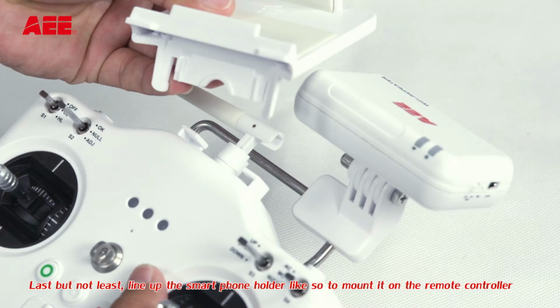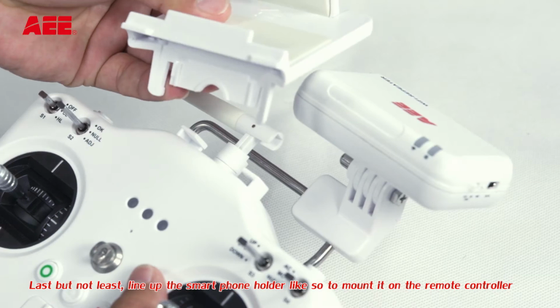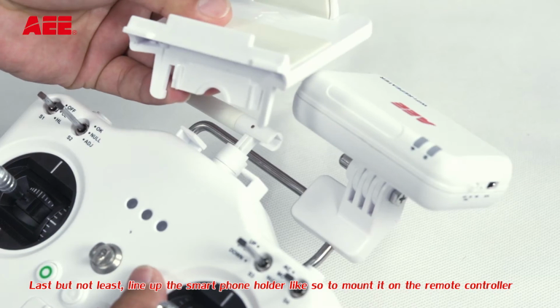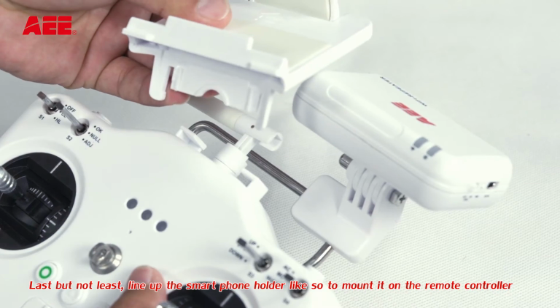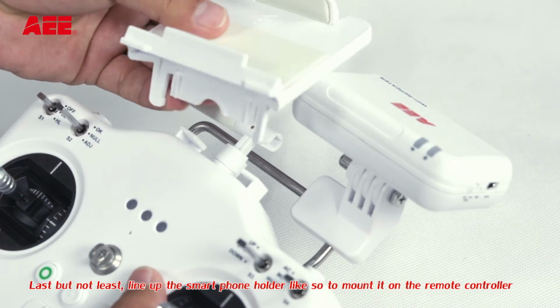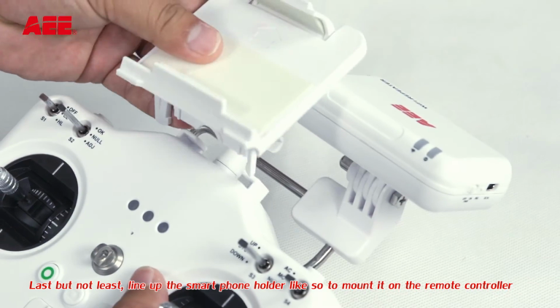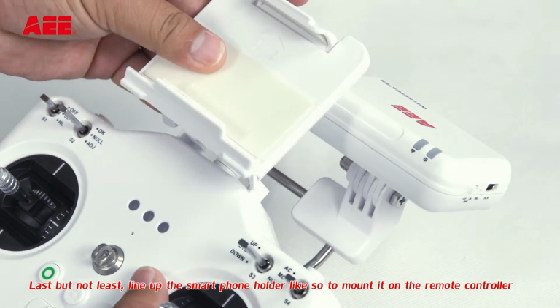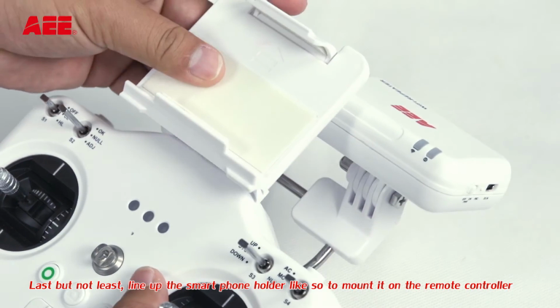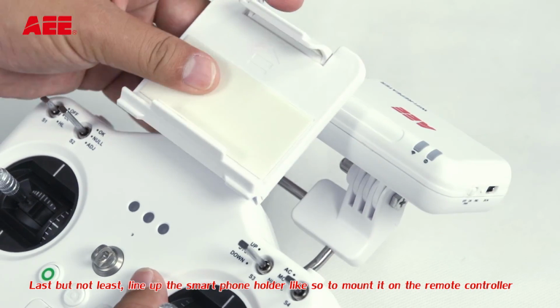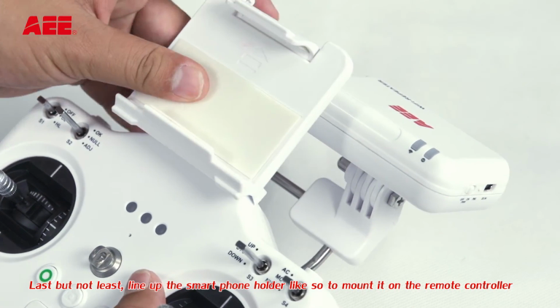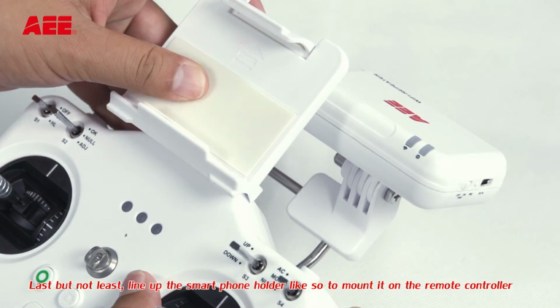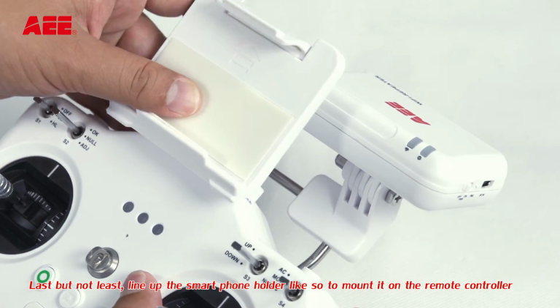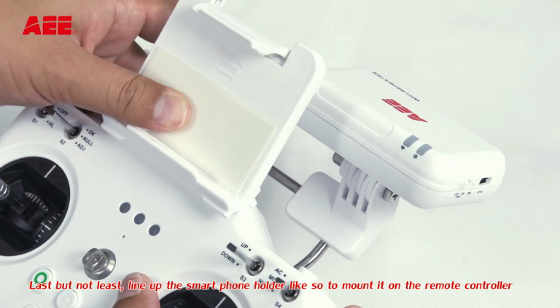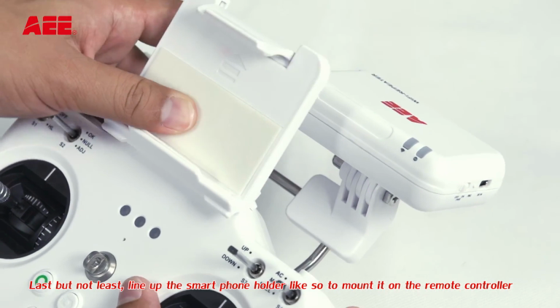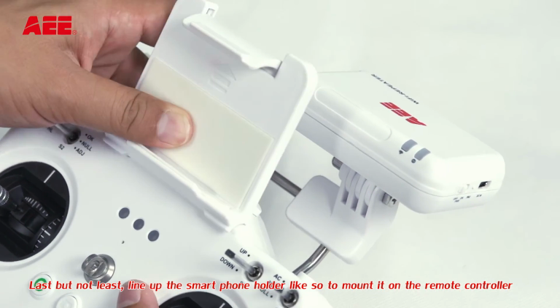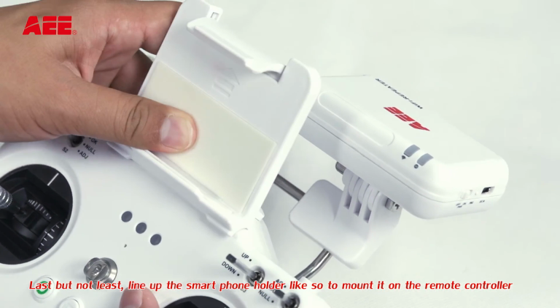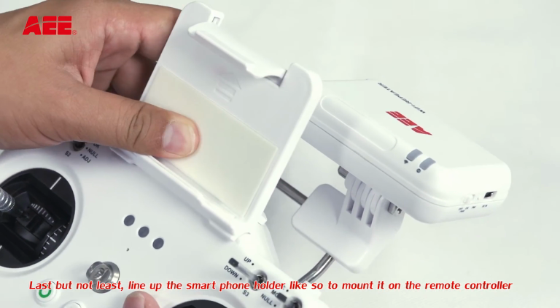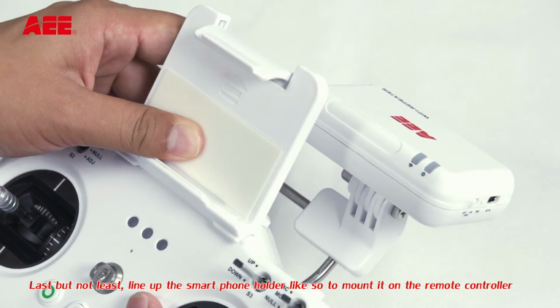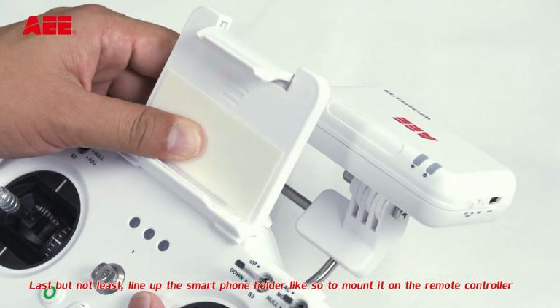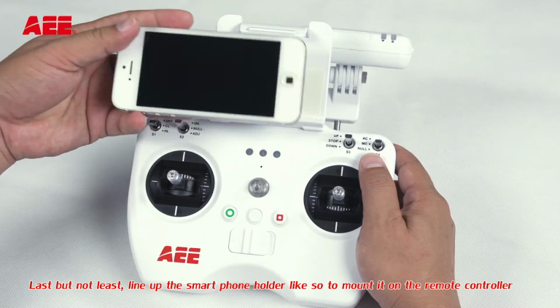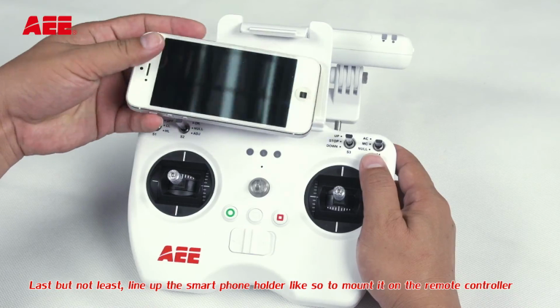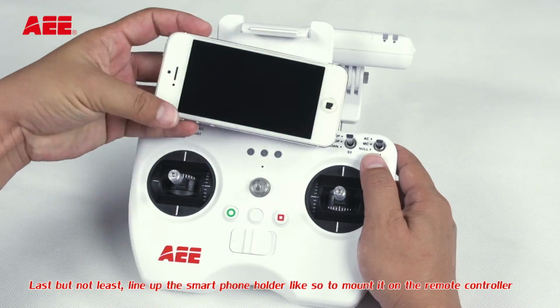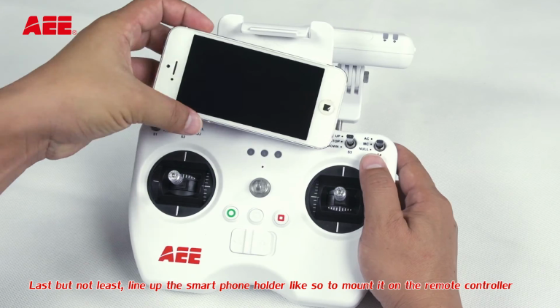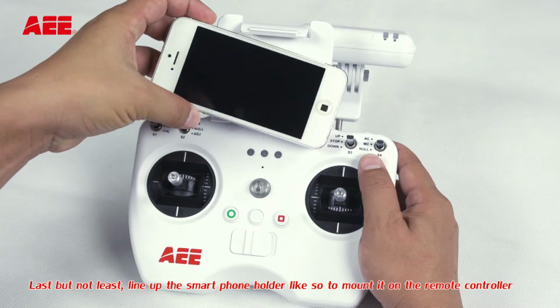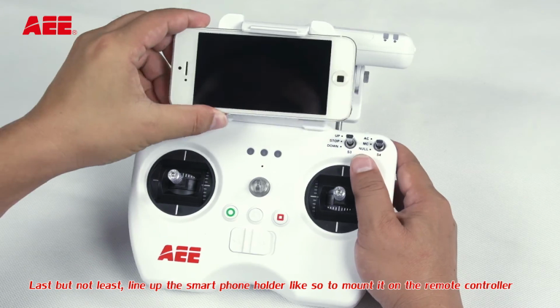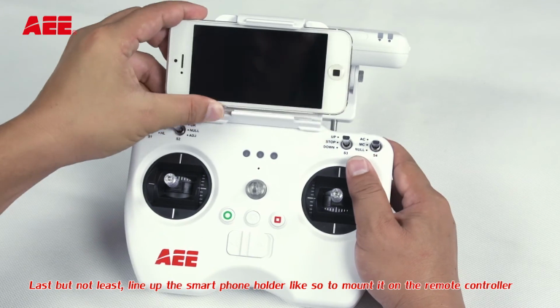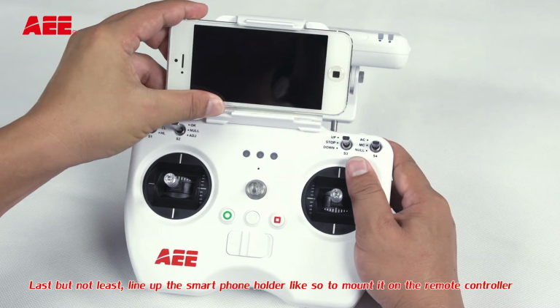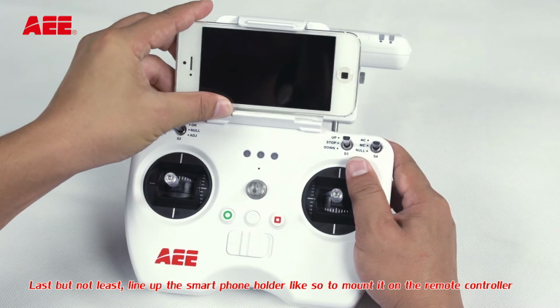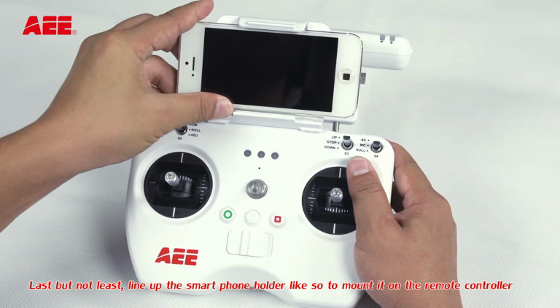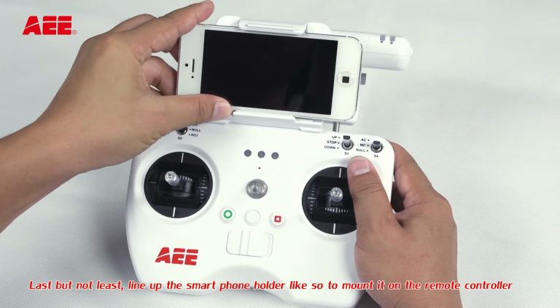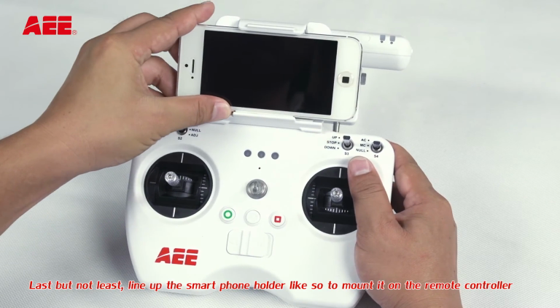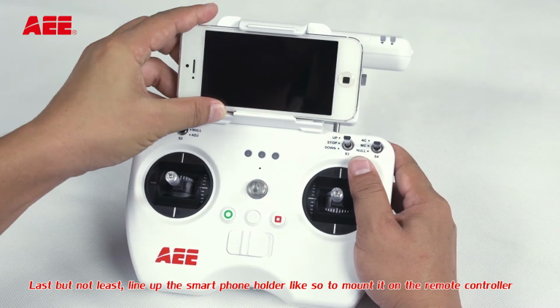Last but not least, line up the smartphone holder like so to mount it on the remote controller.